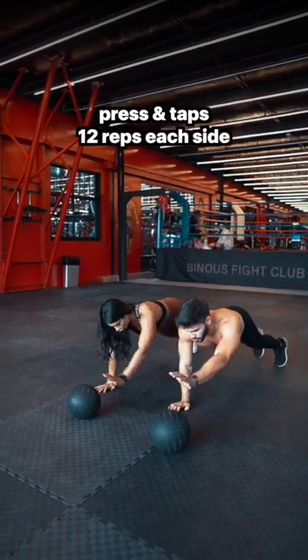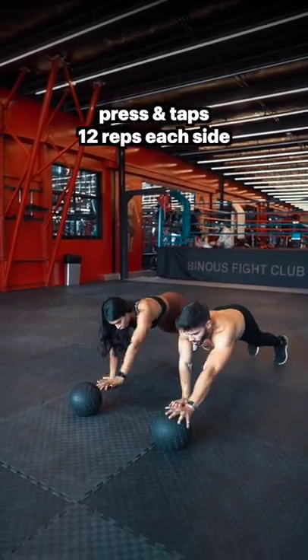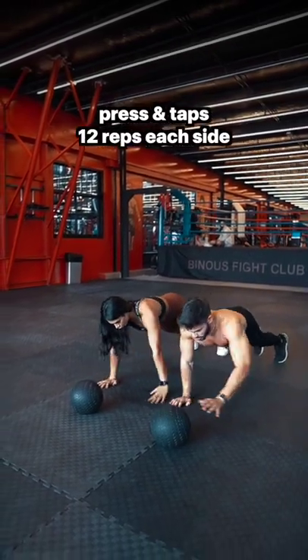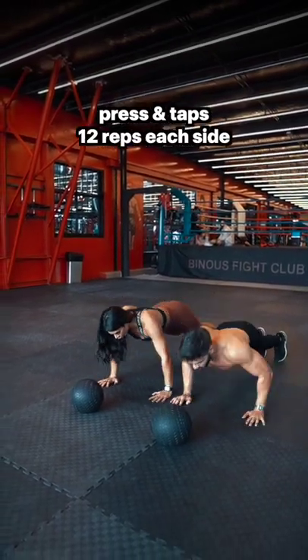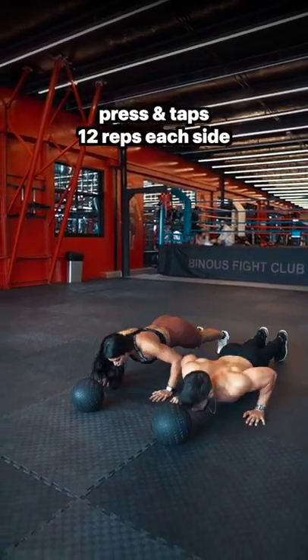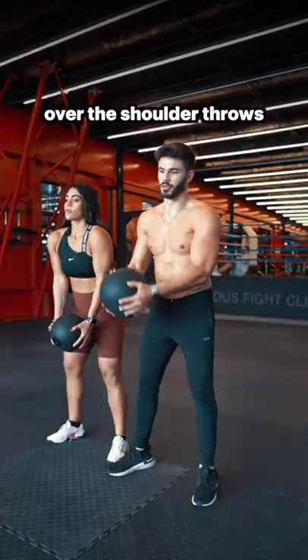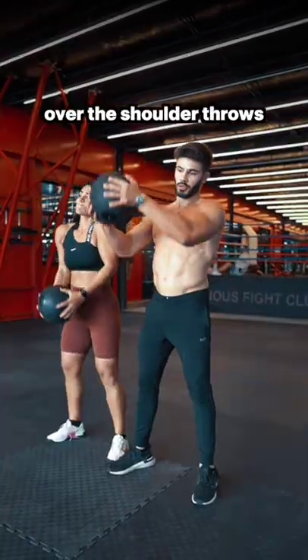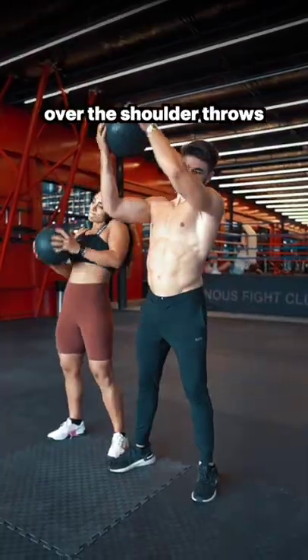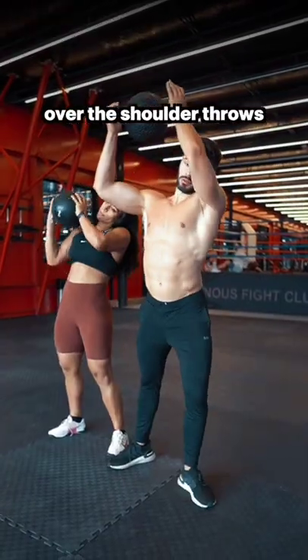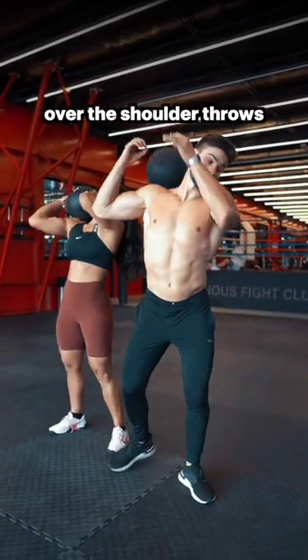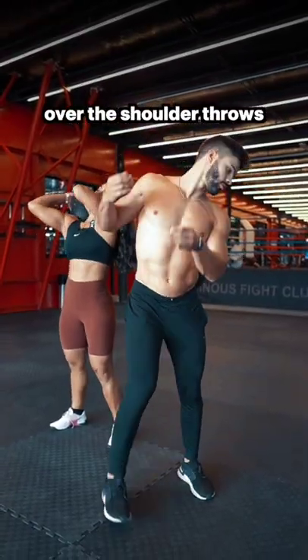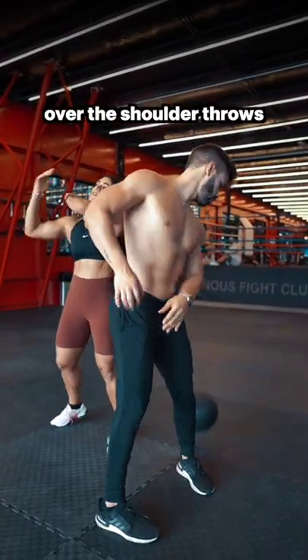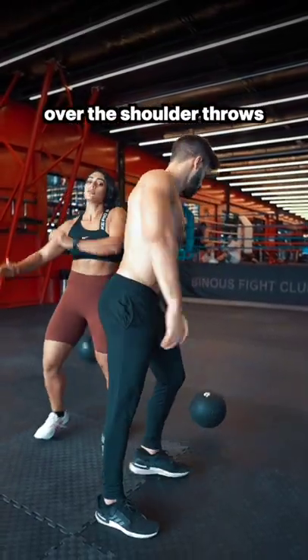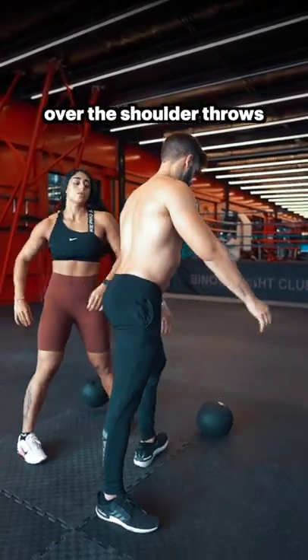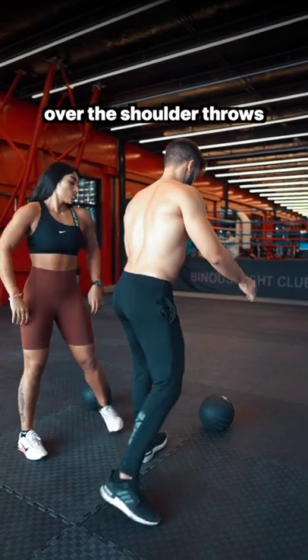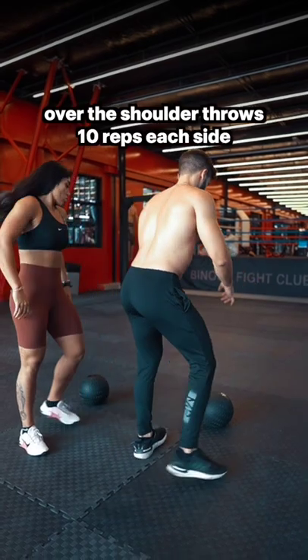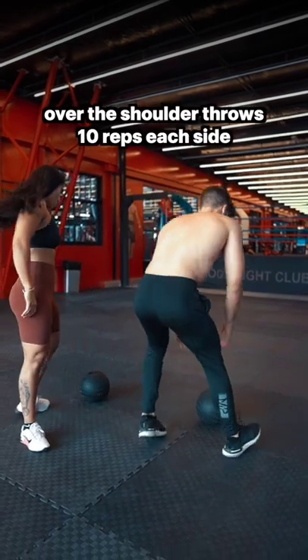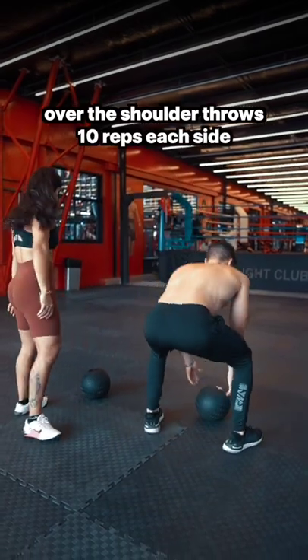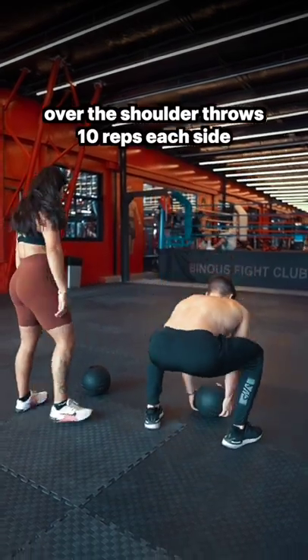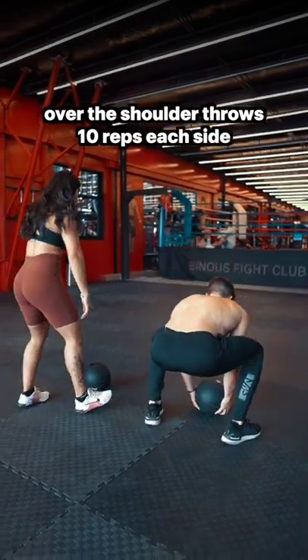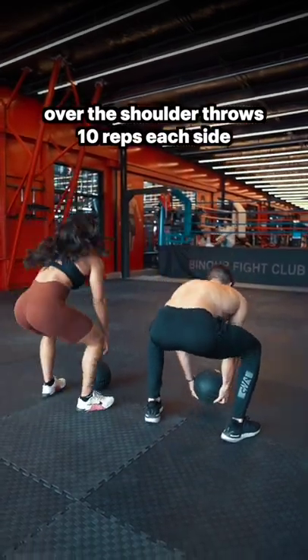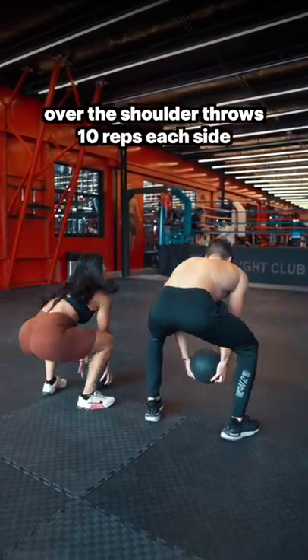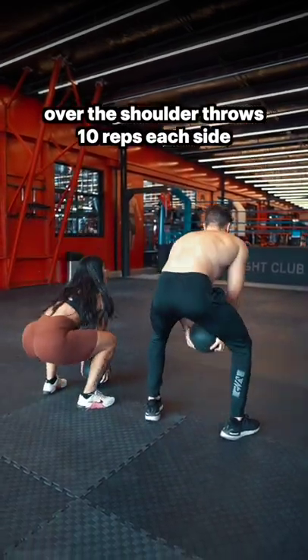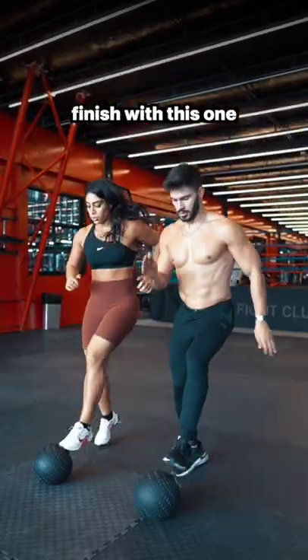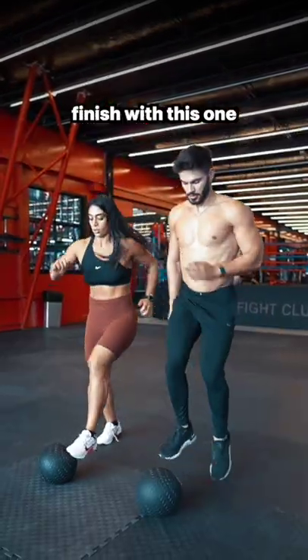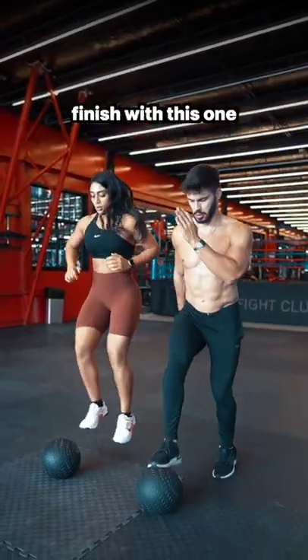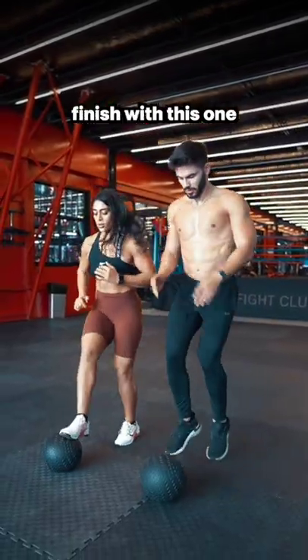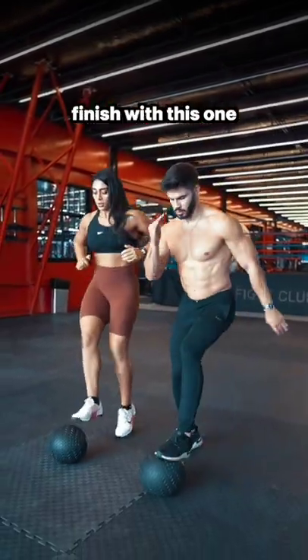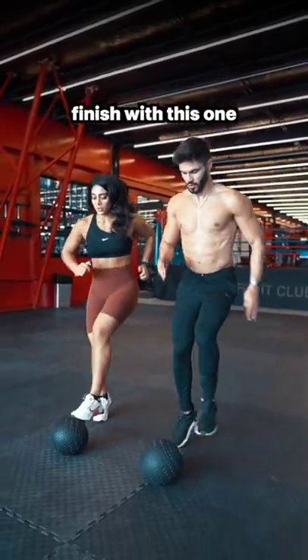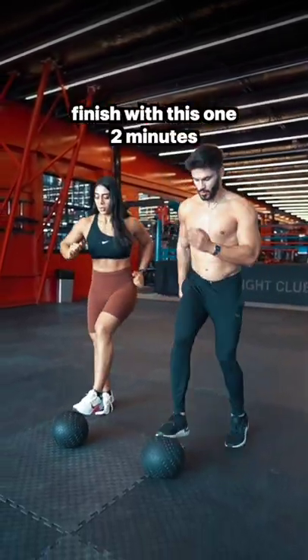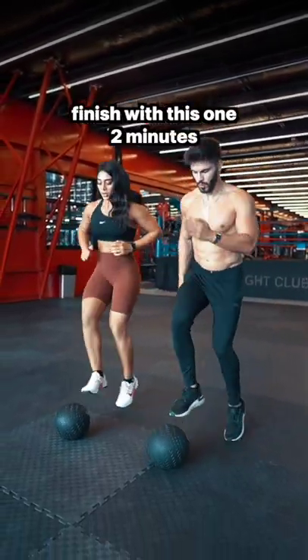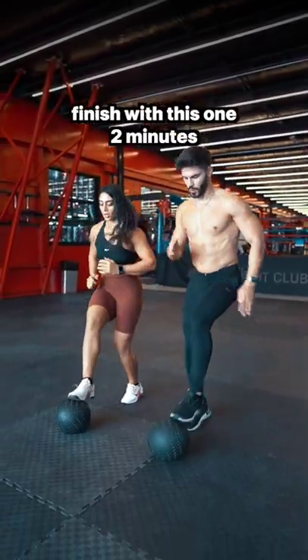After that, perform over the shoulder throws for 10 reps each side, then finish with this one for 2 minutes.